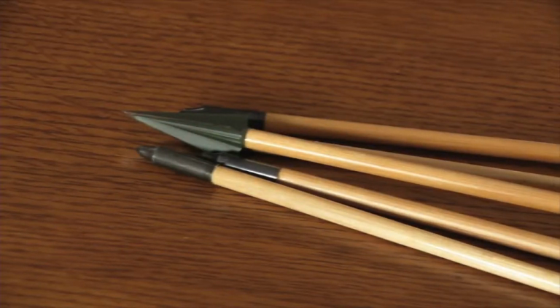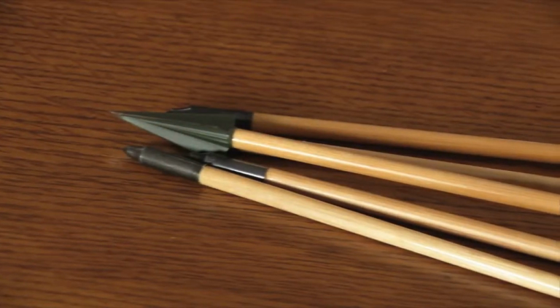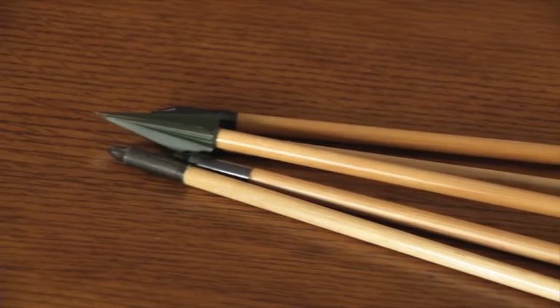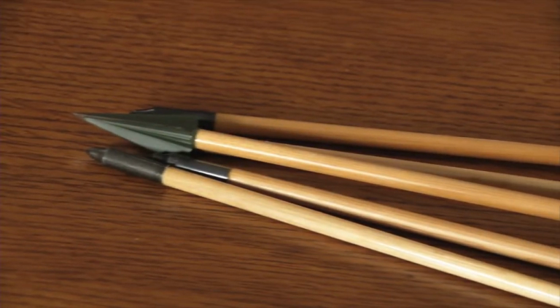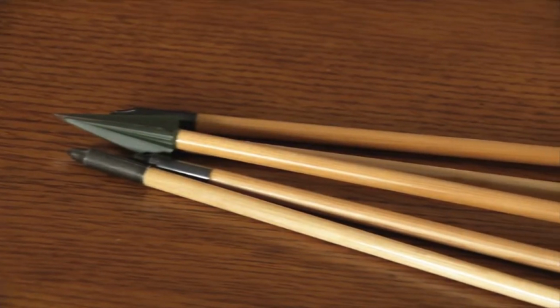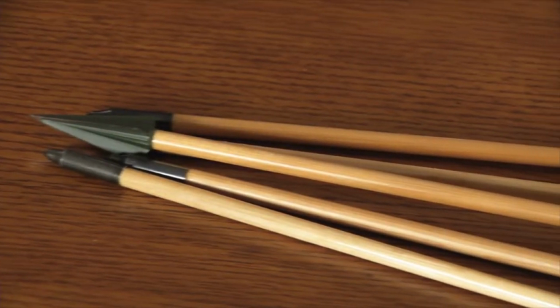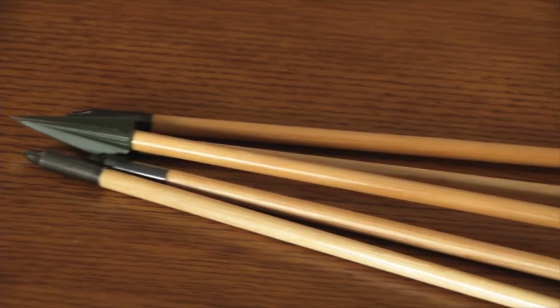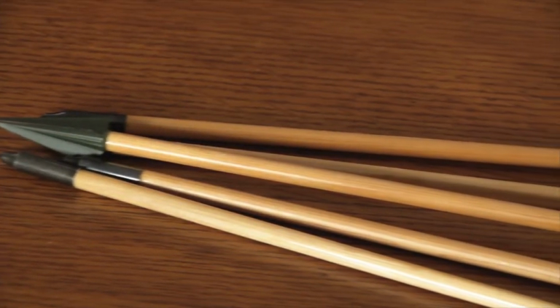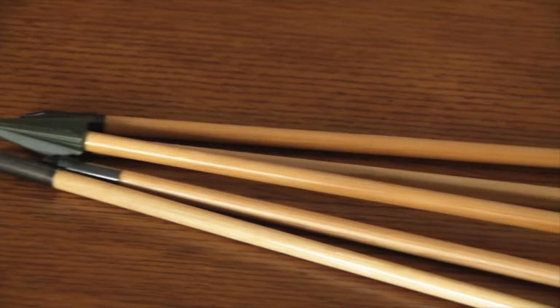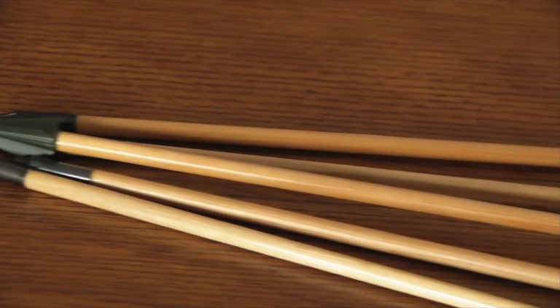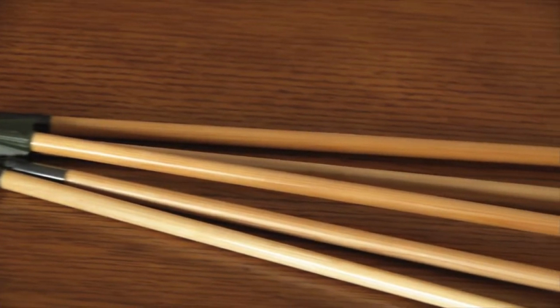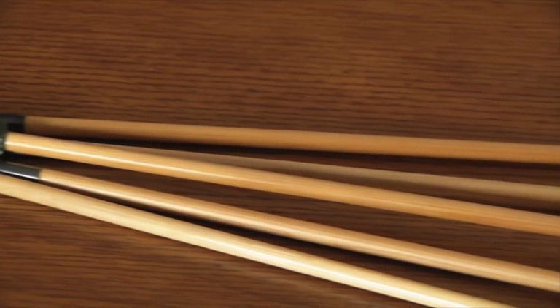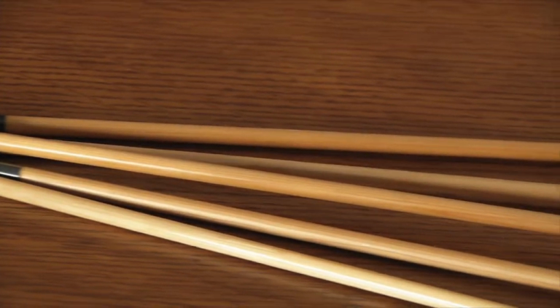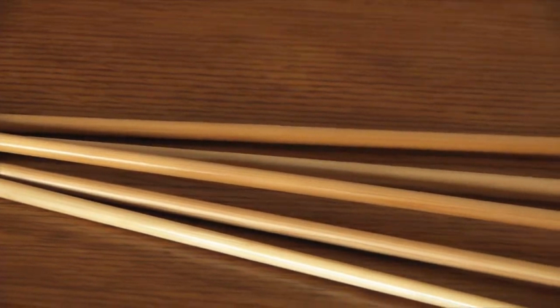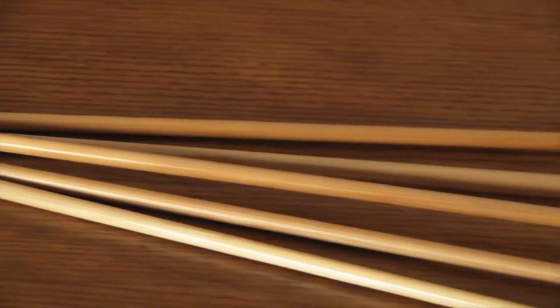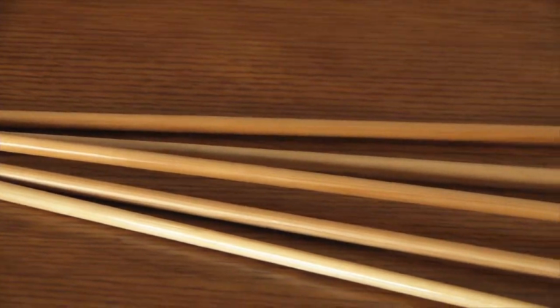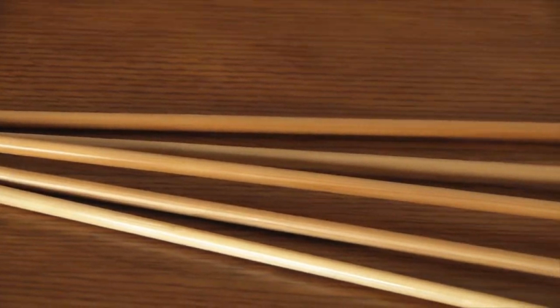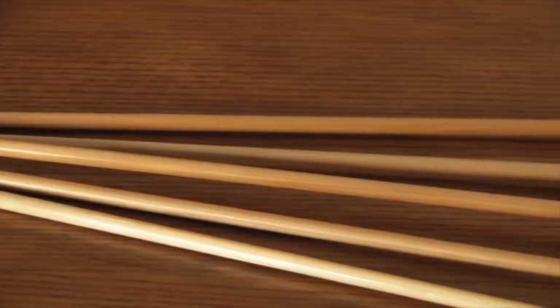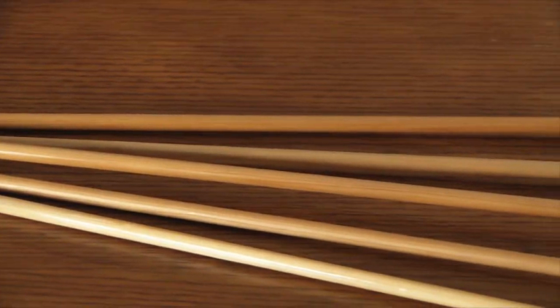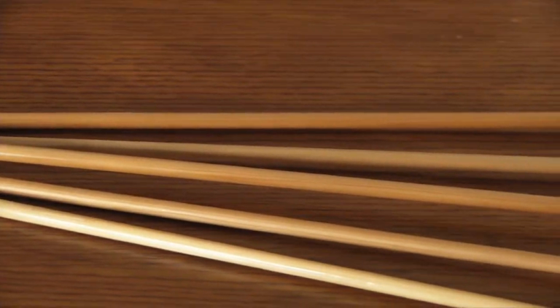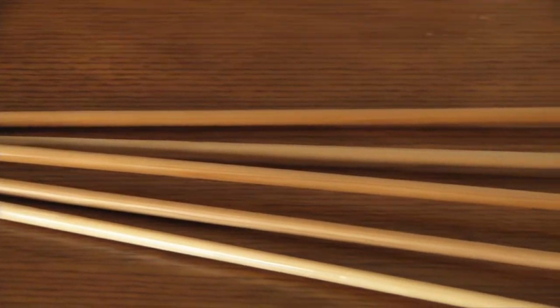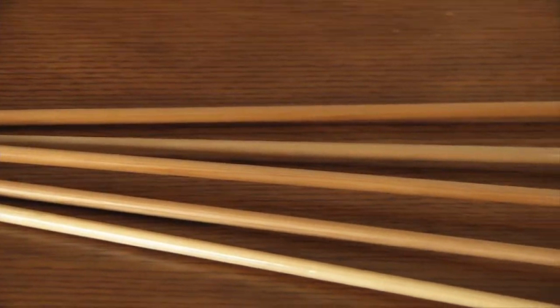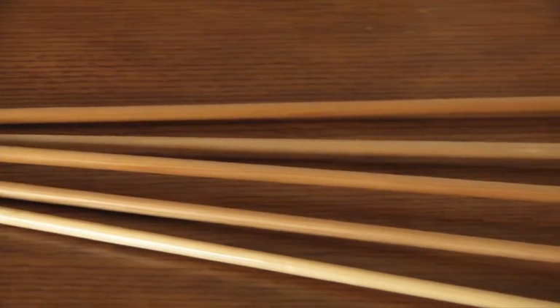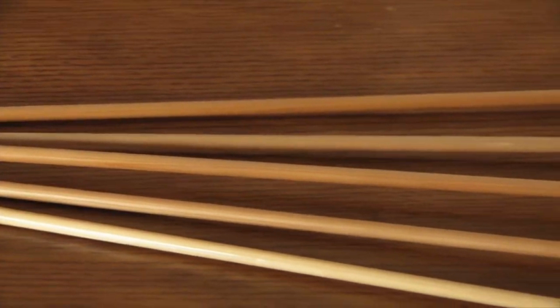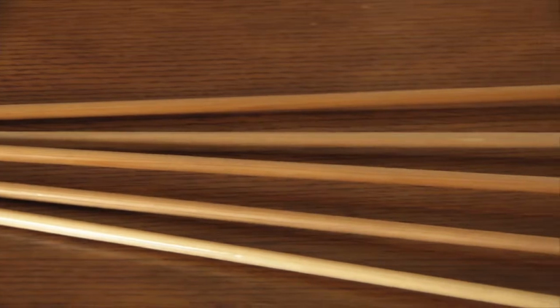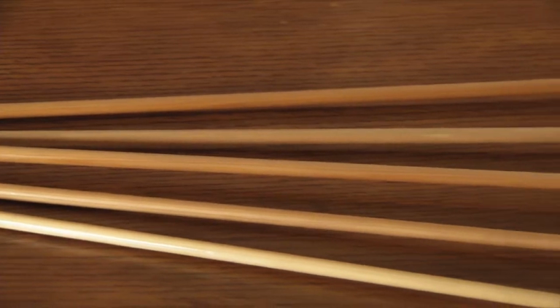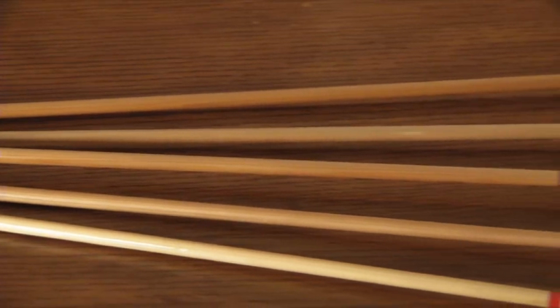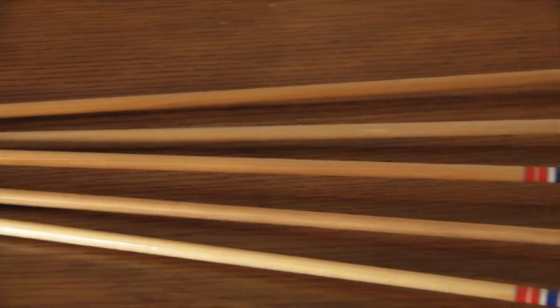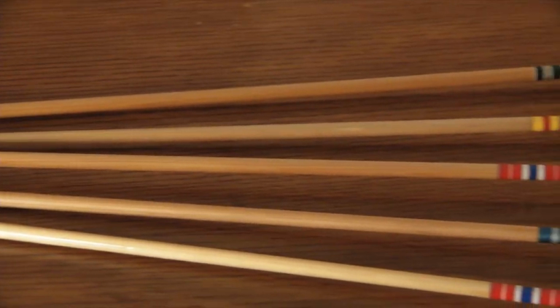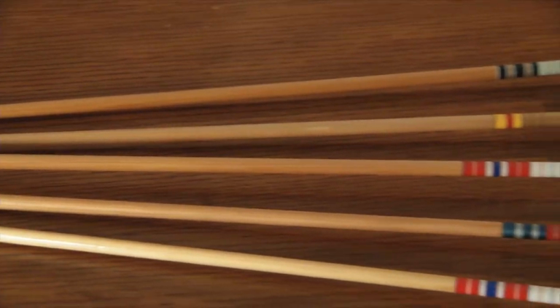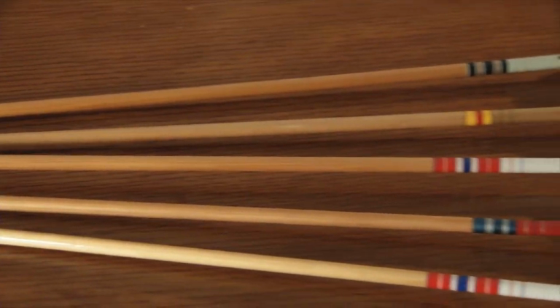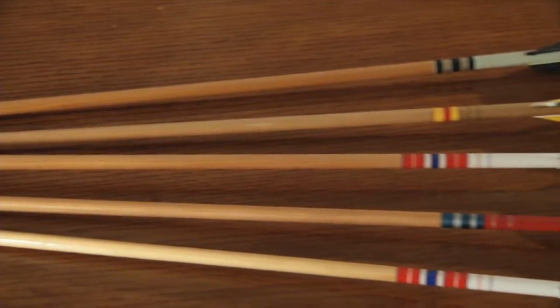There you have it. Your arrows are all done and you're ready to go practice. Have fun, but always remember to be safe.